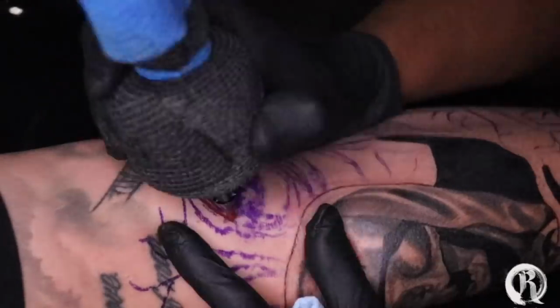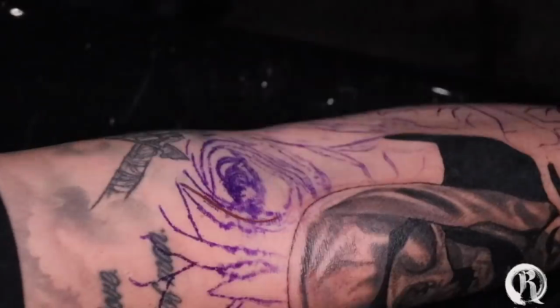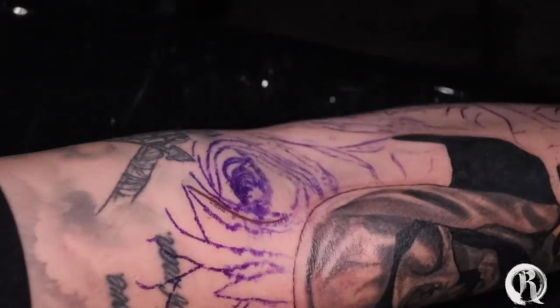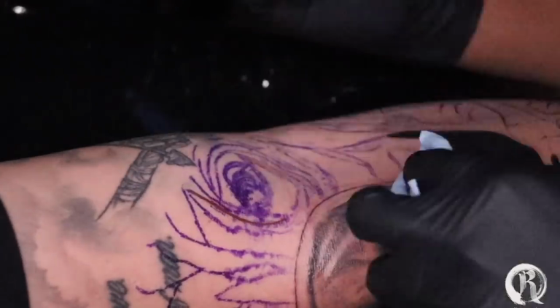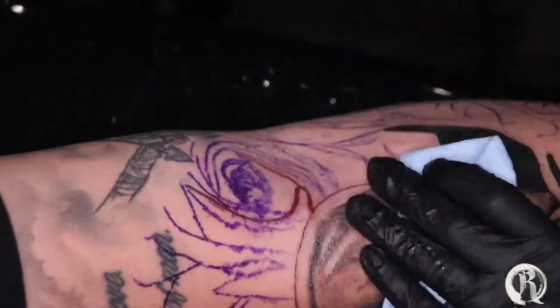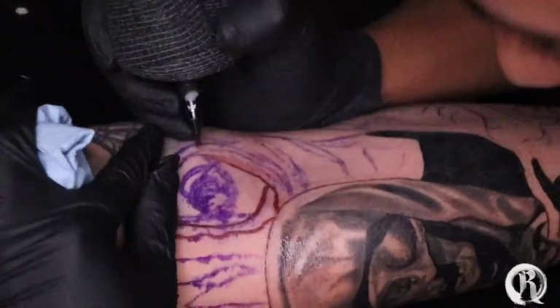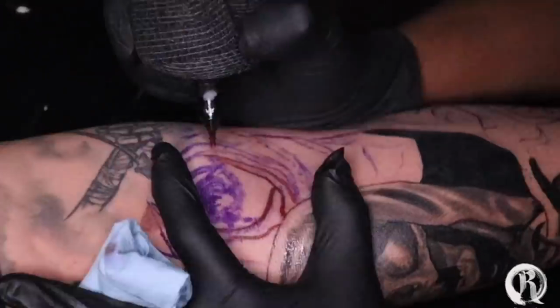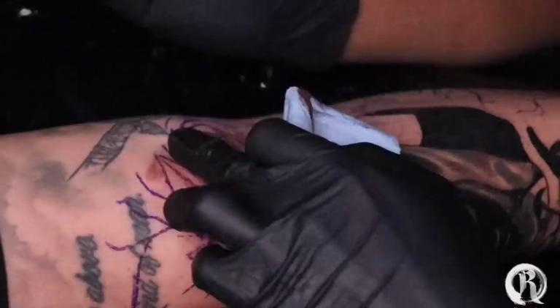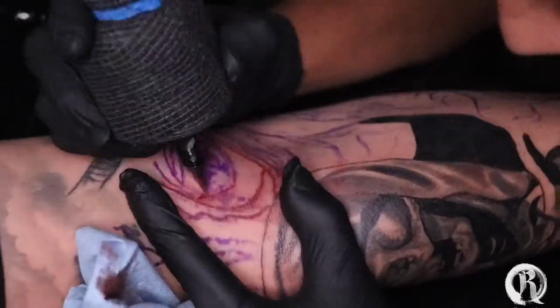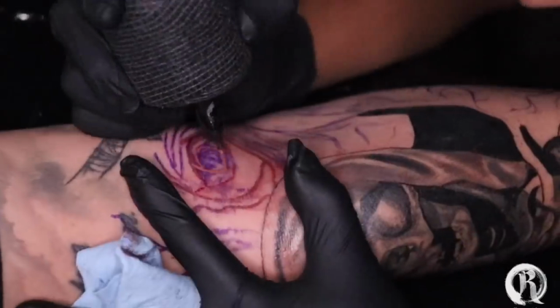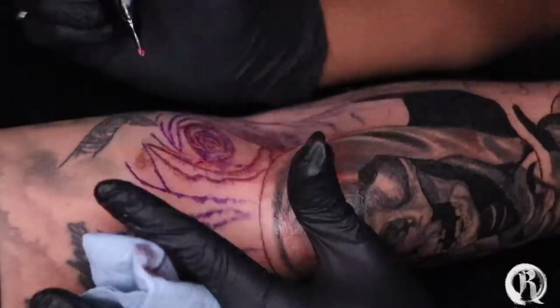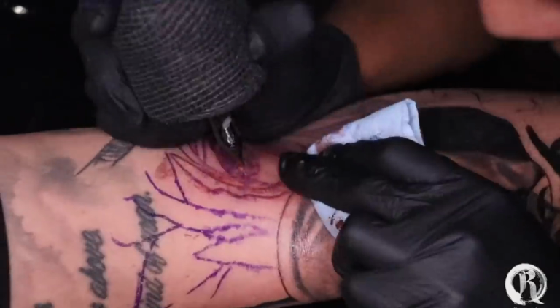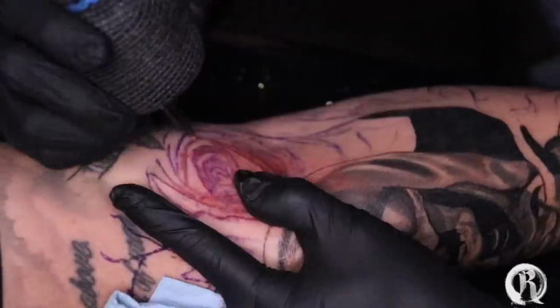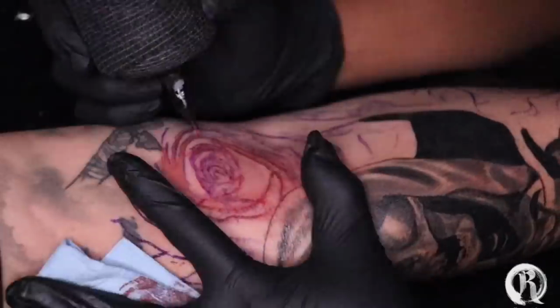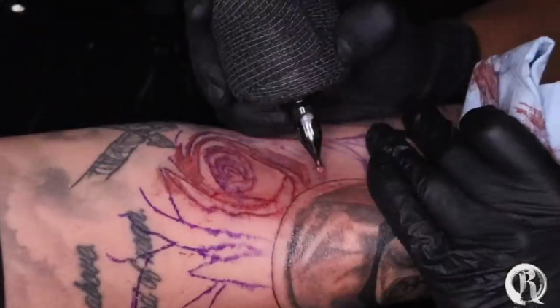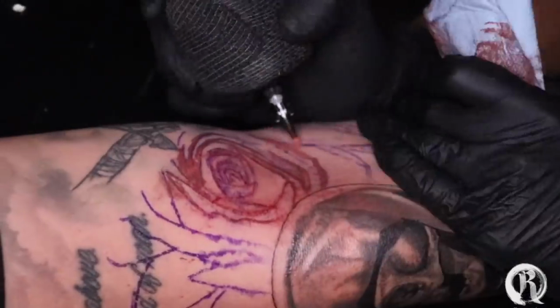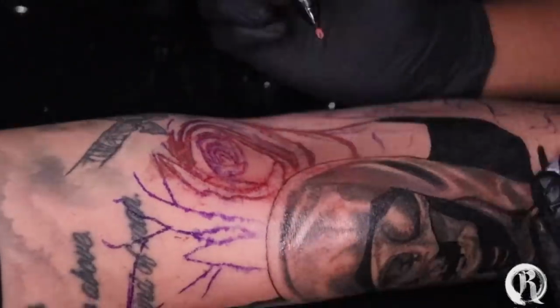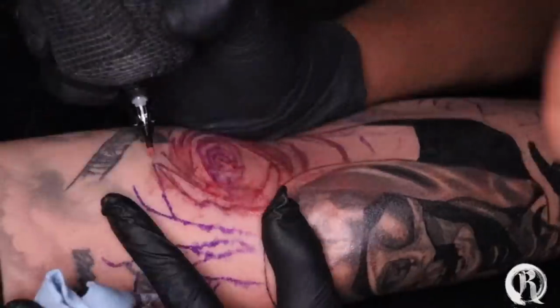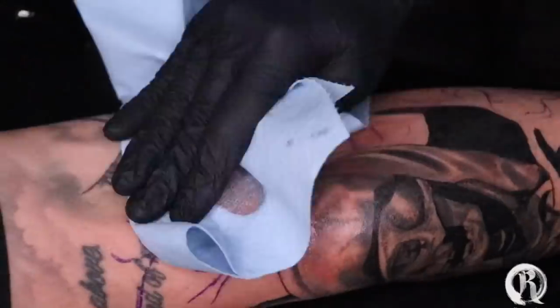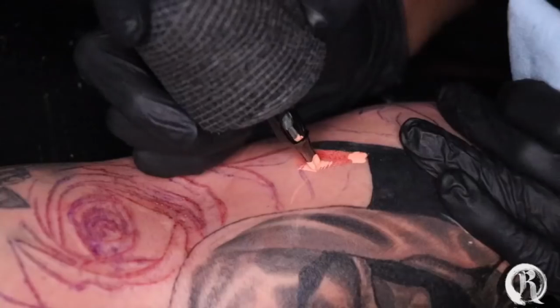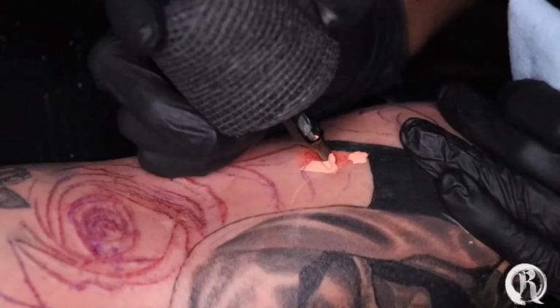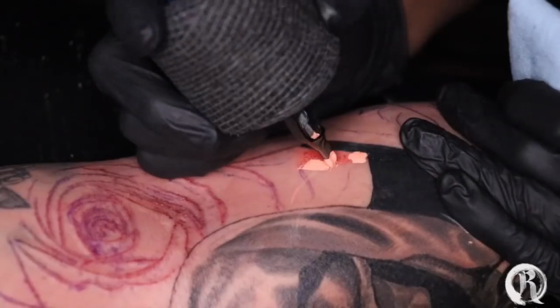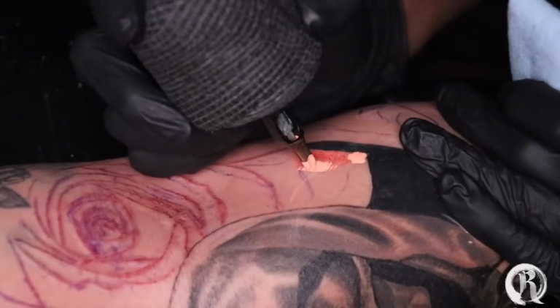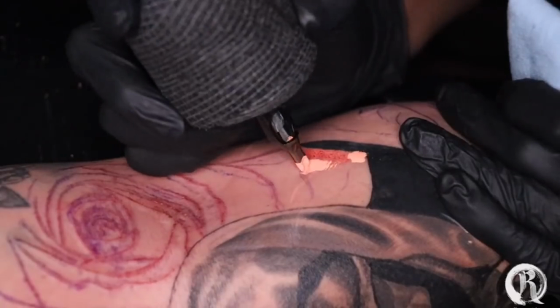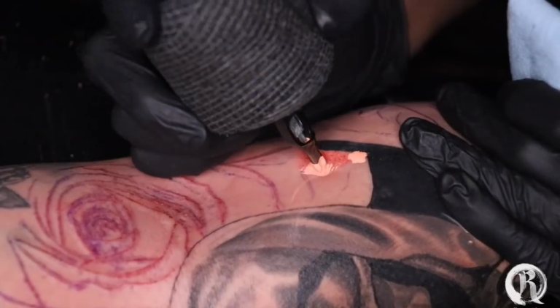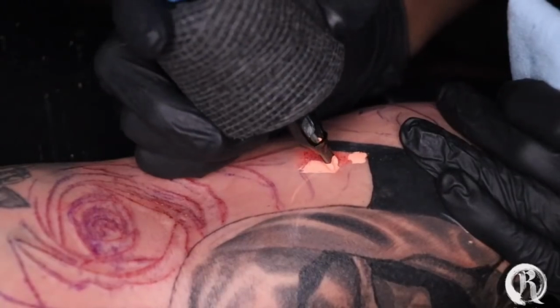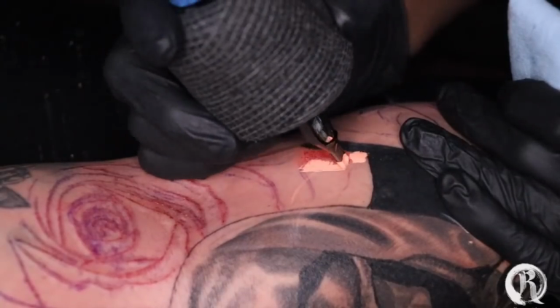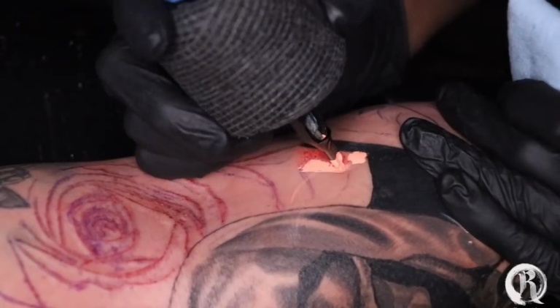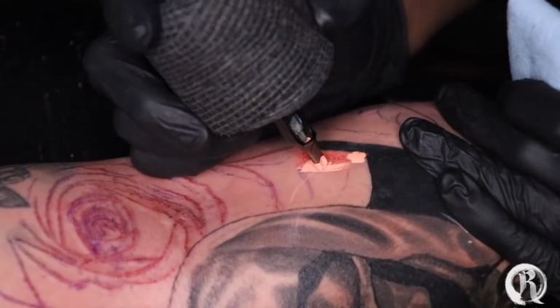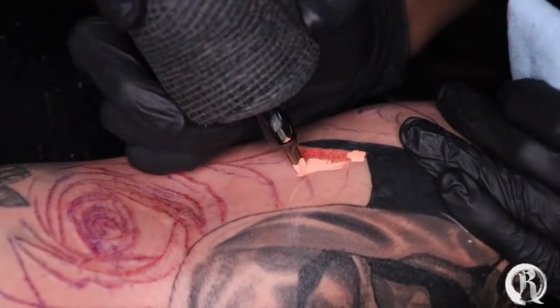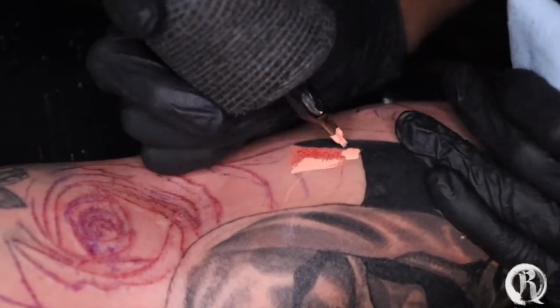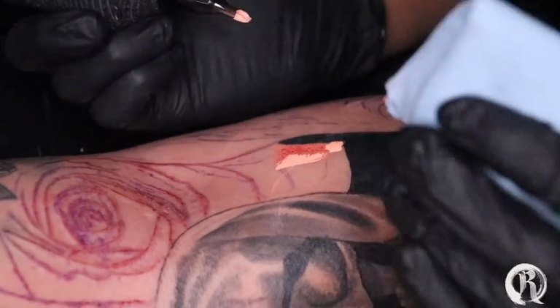Time for some color. I'm gonna start by outlining the whole rose so that I can feel comfortable when I'm packing in my colors.